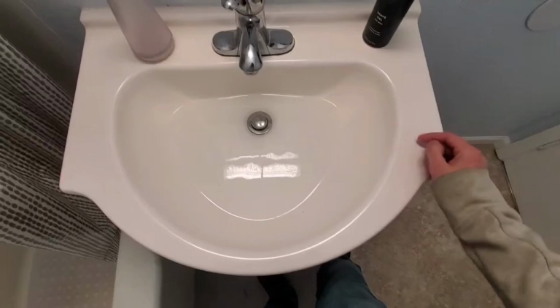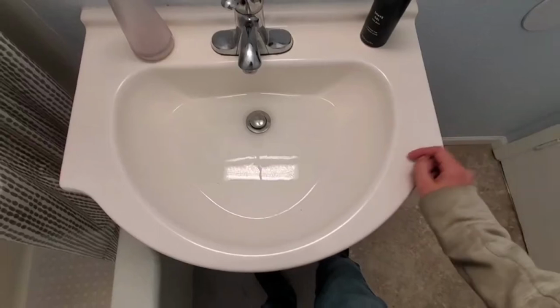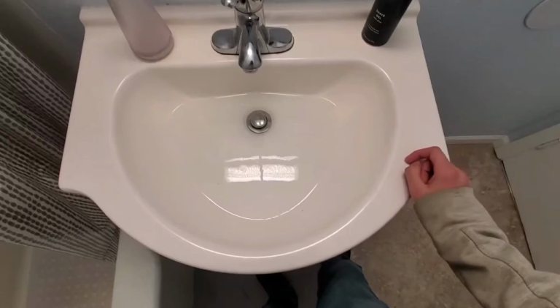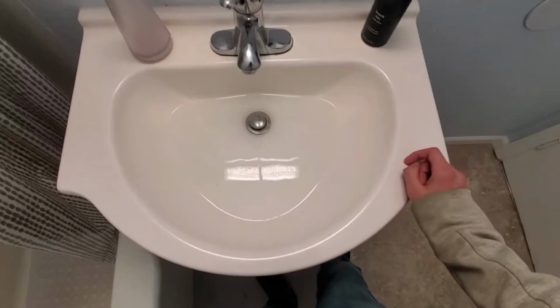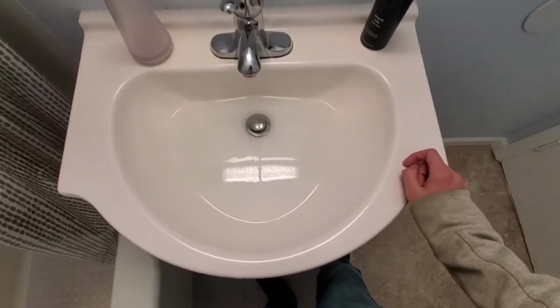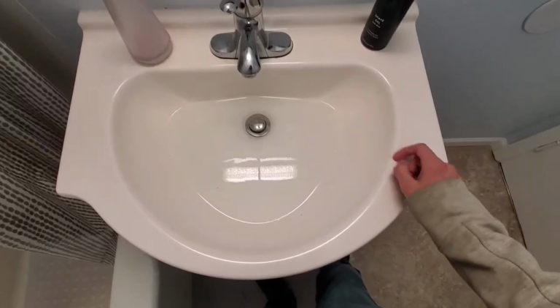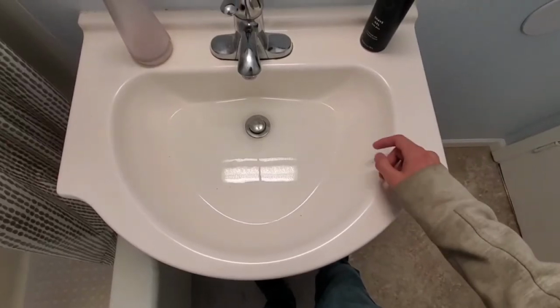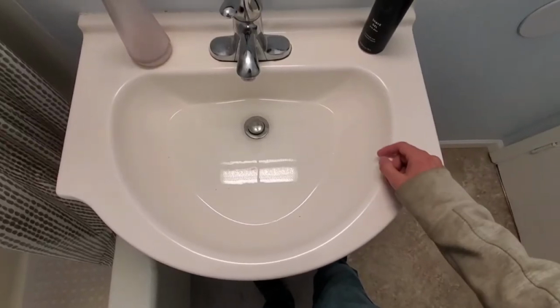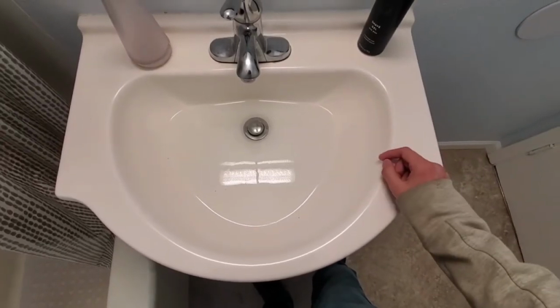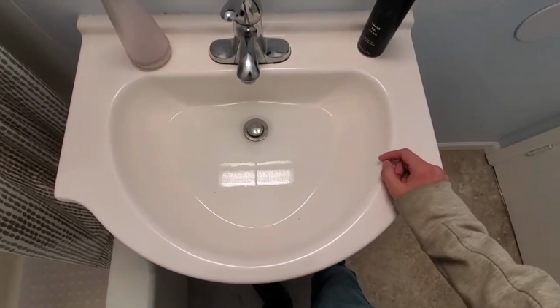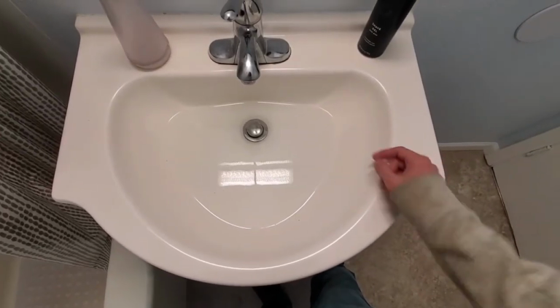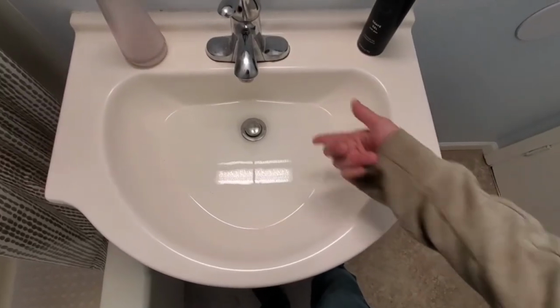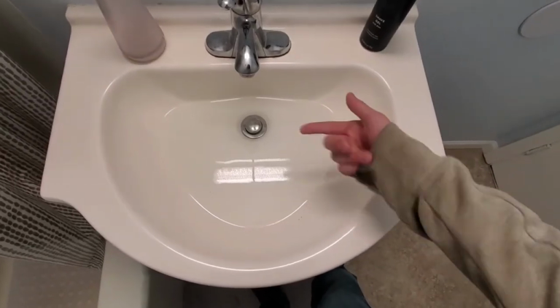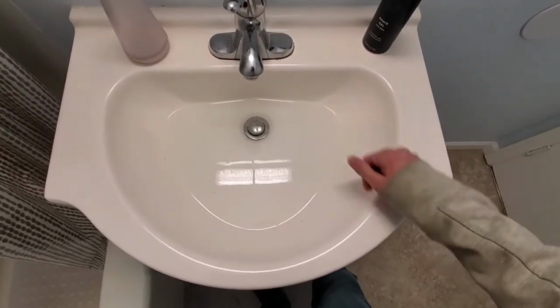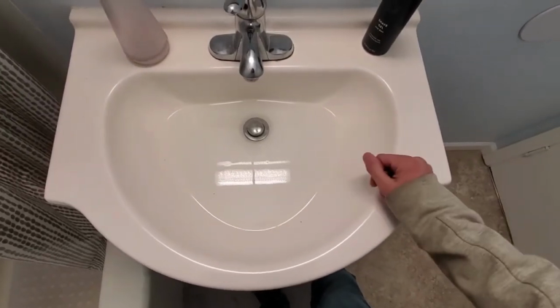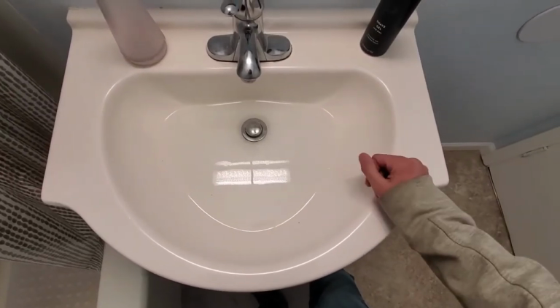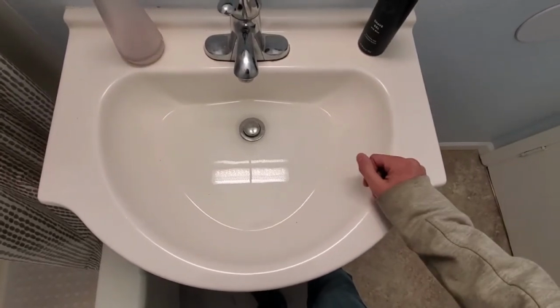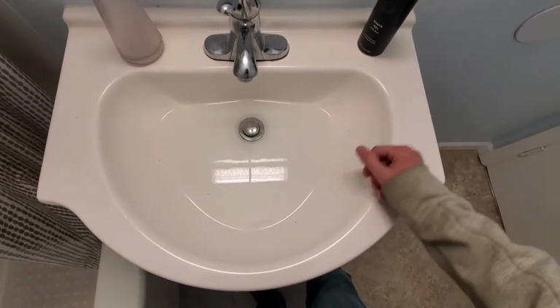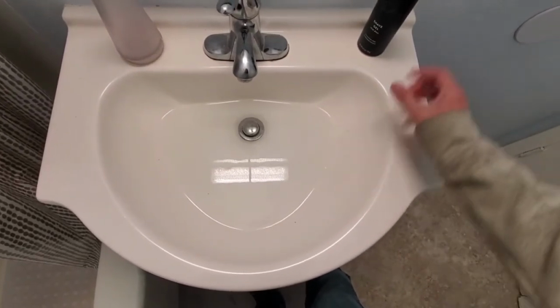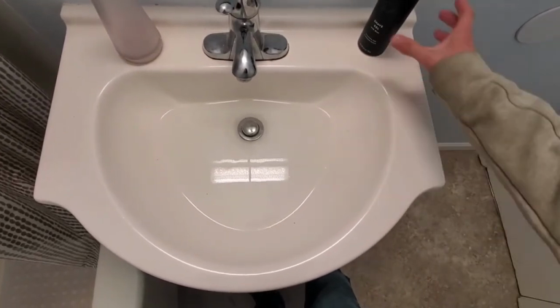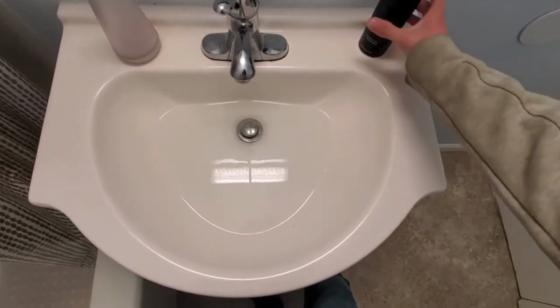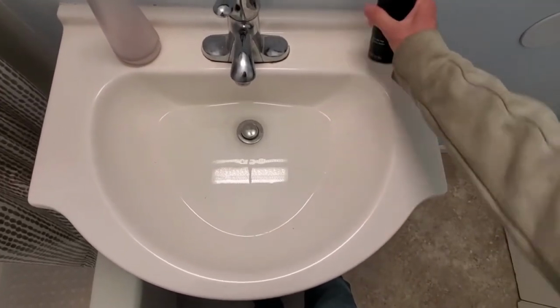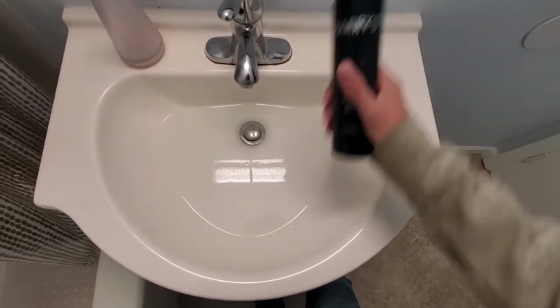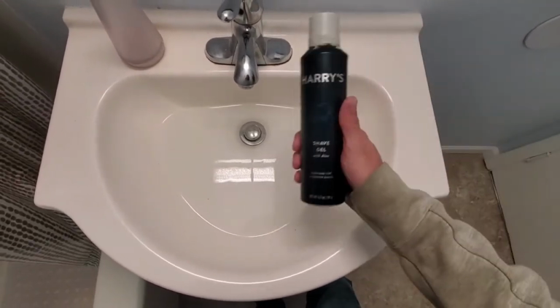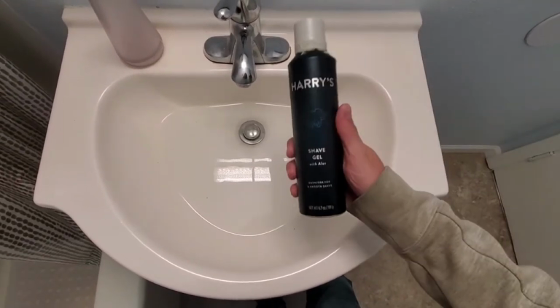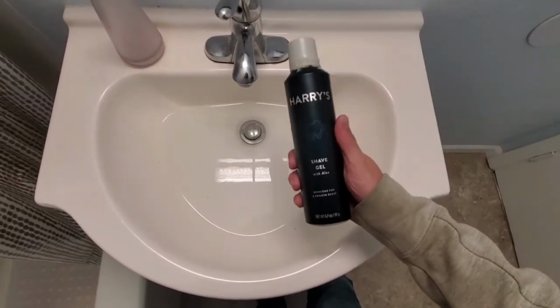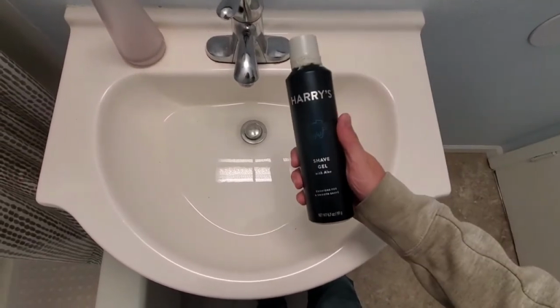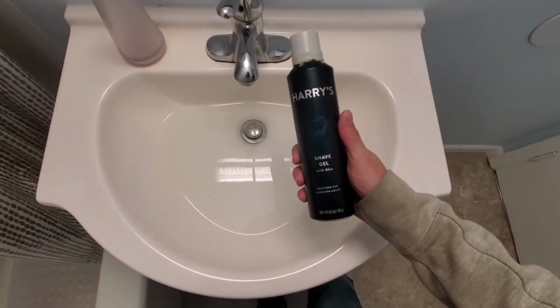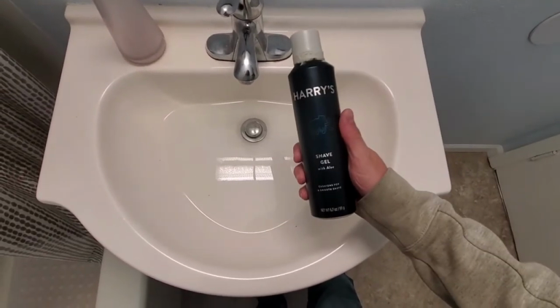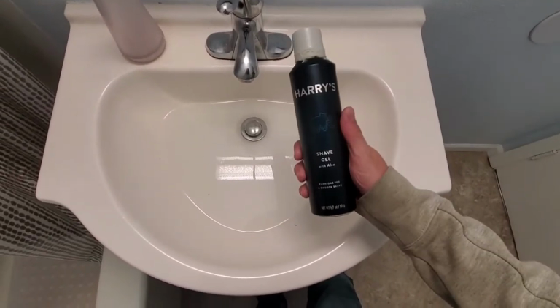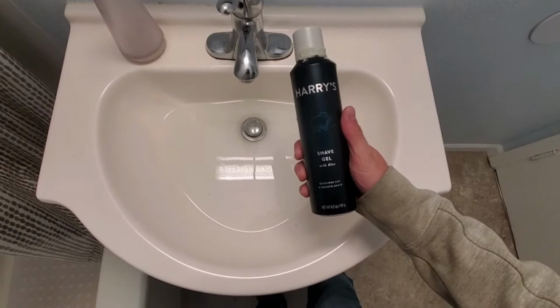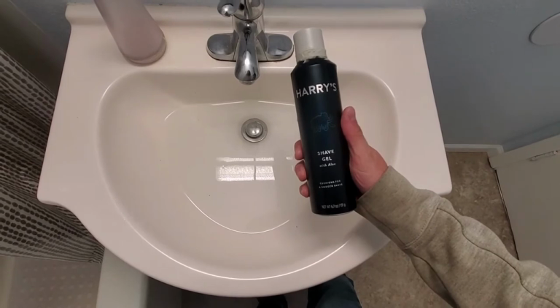Hey guys, Rick the middle class millennial. Looks like we've got a clogged drain here, and I think I know what the culprit is.